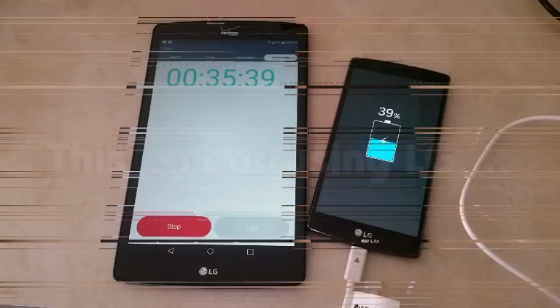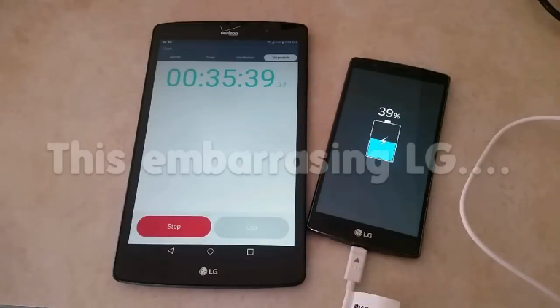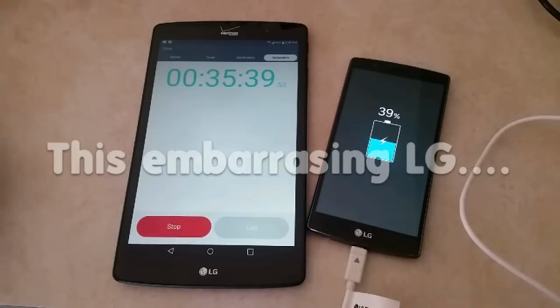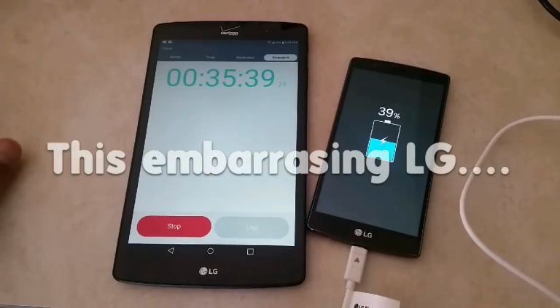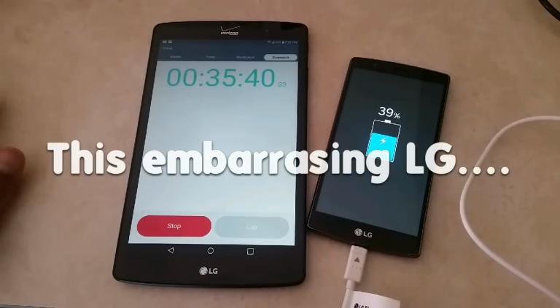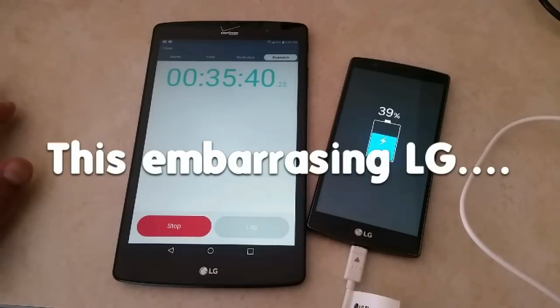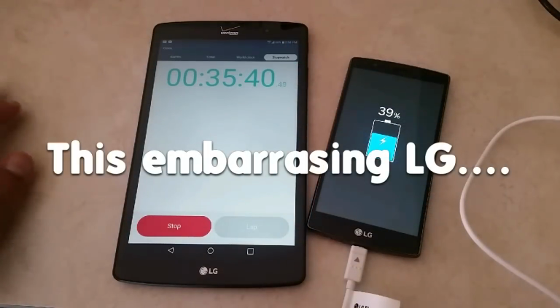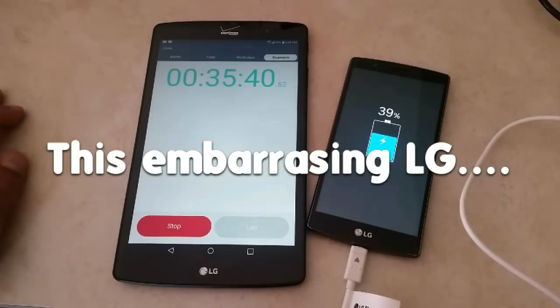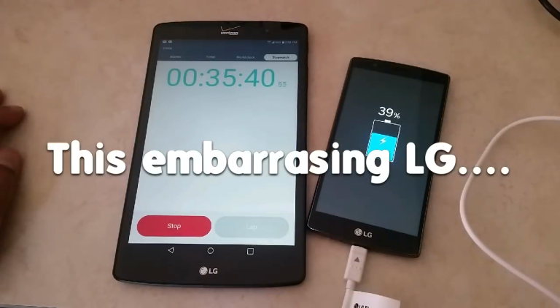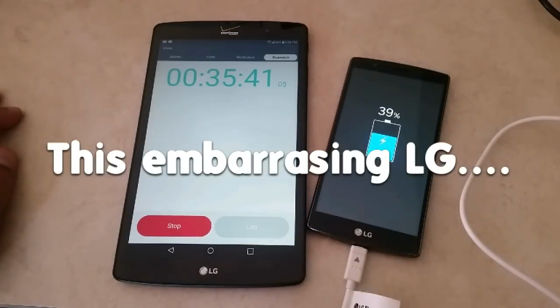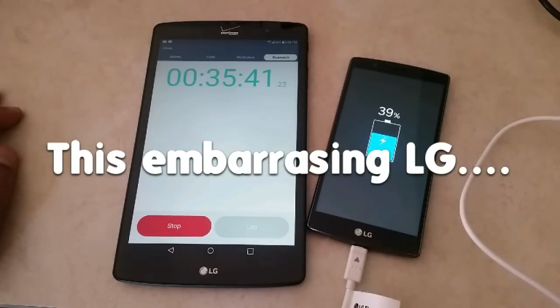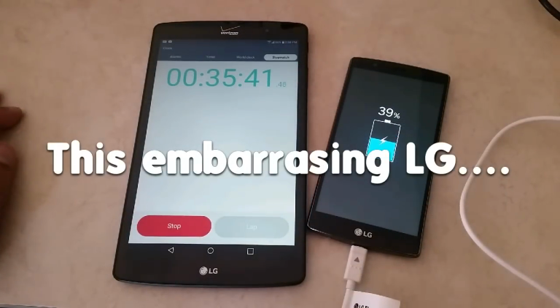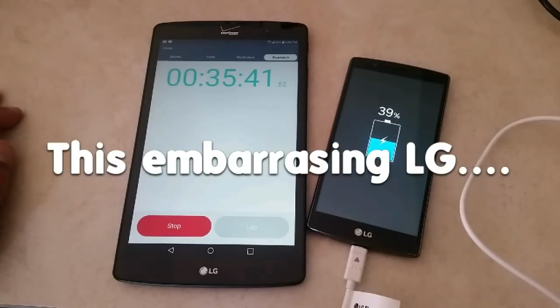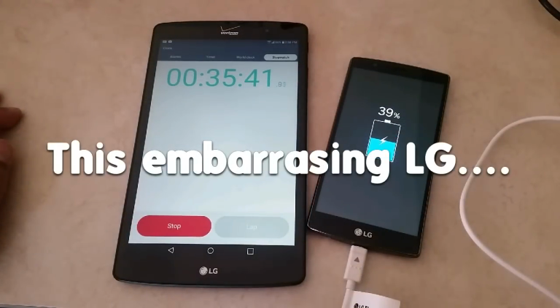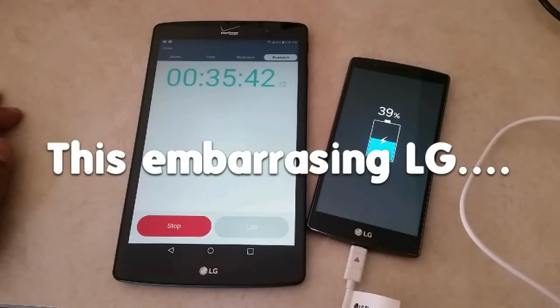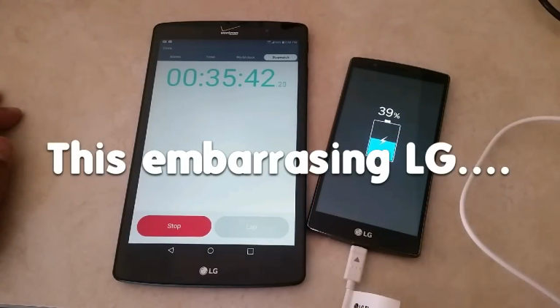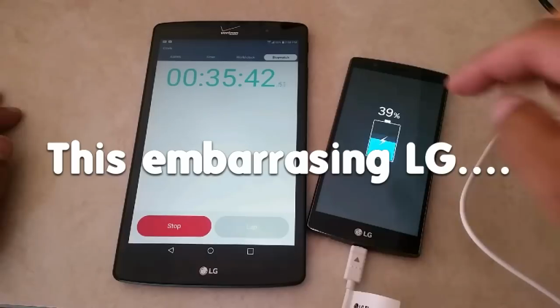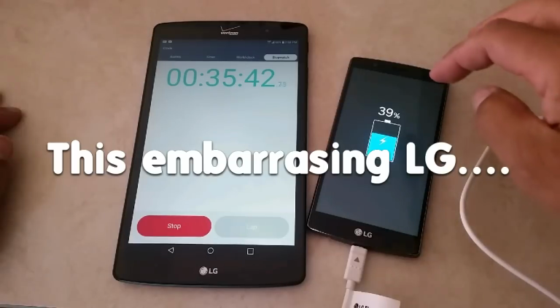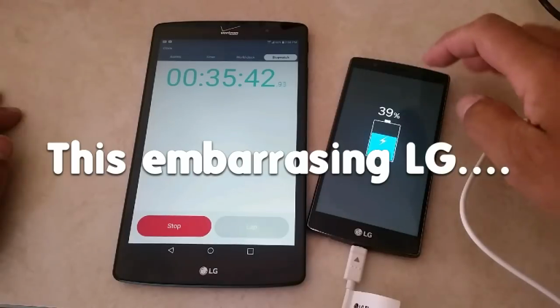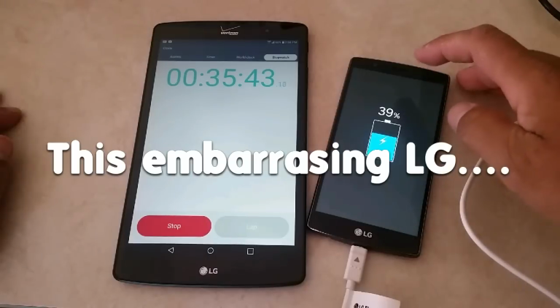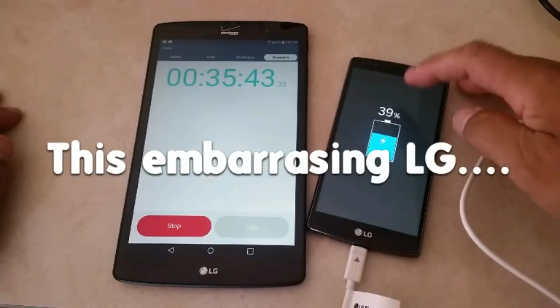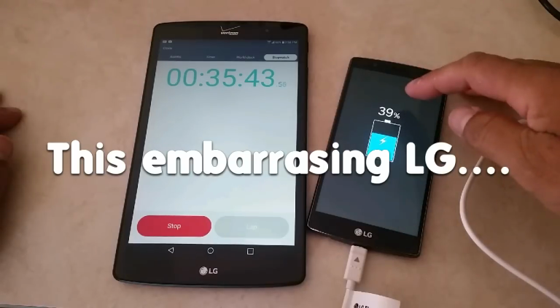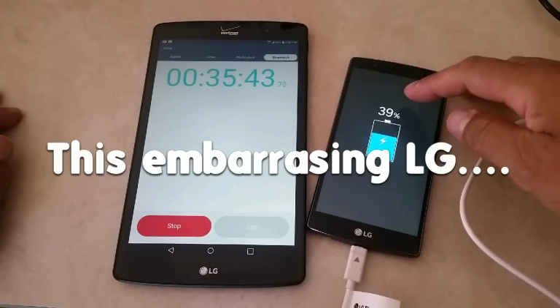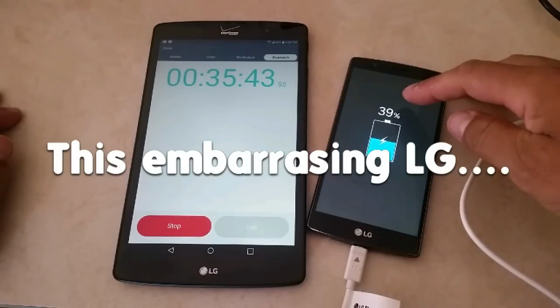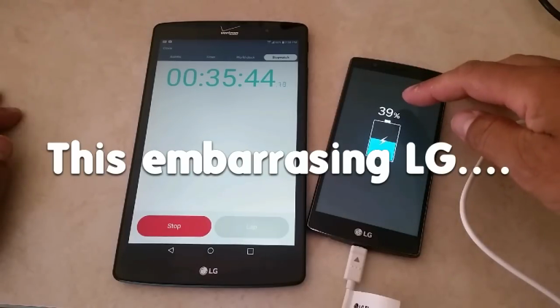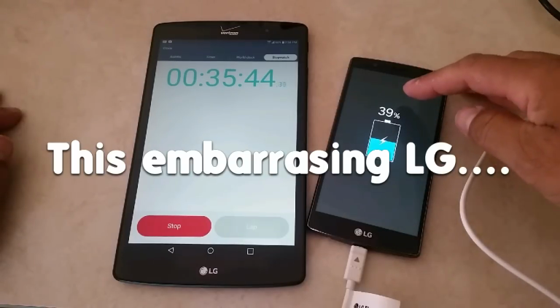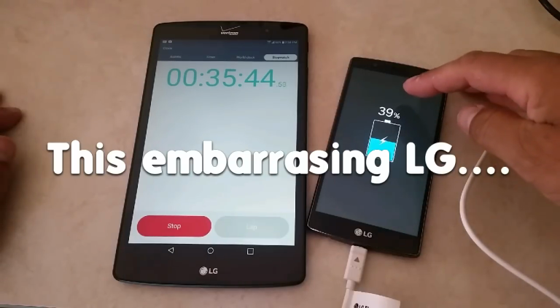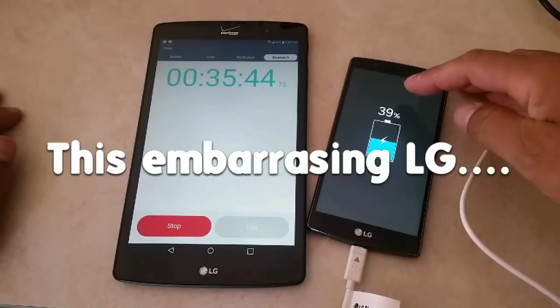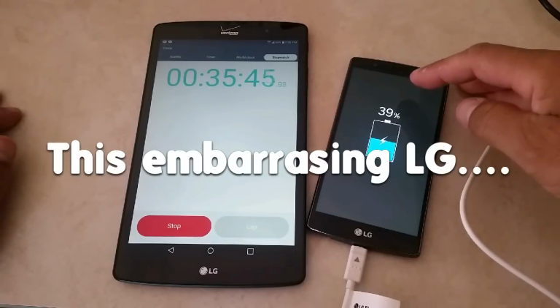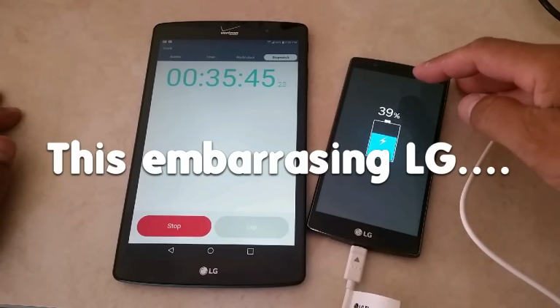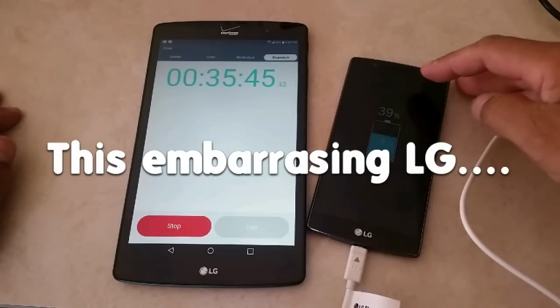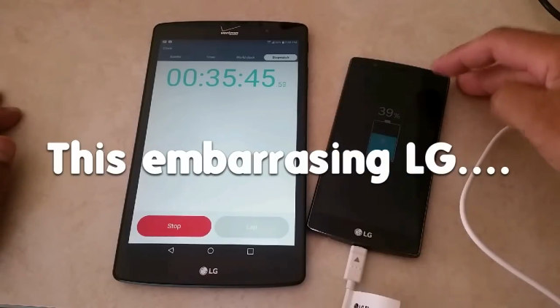Guys, a quick update here. 35 minutes in — we are up to 39% charge.